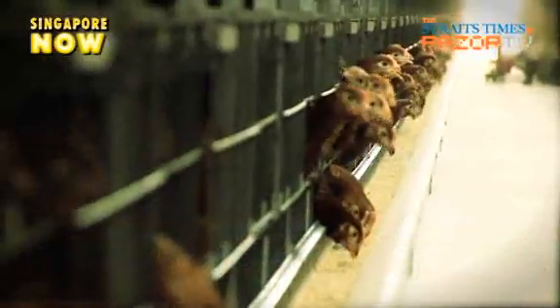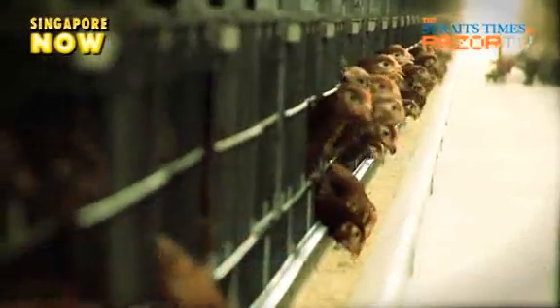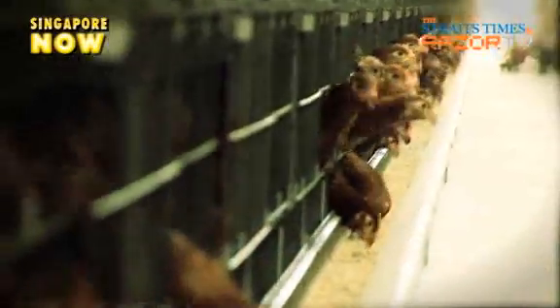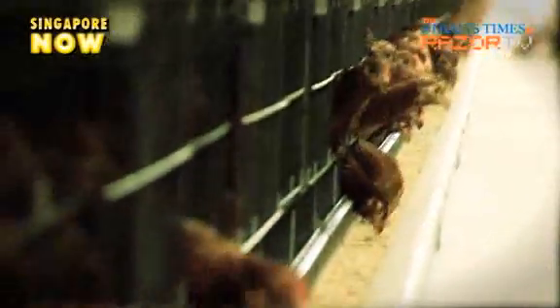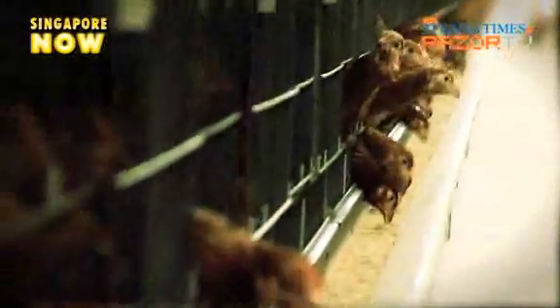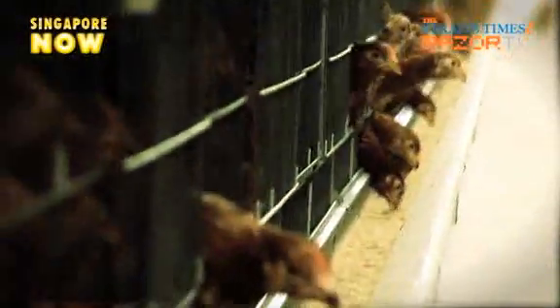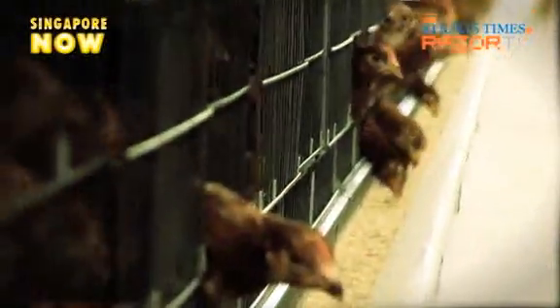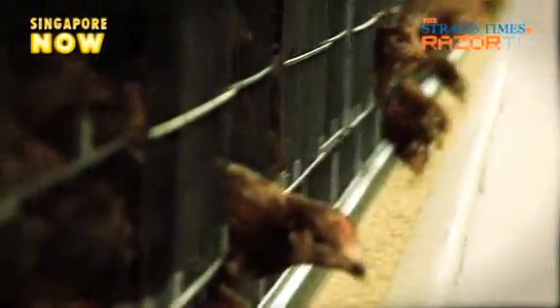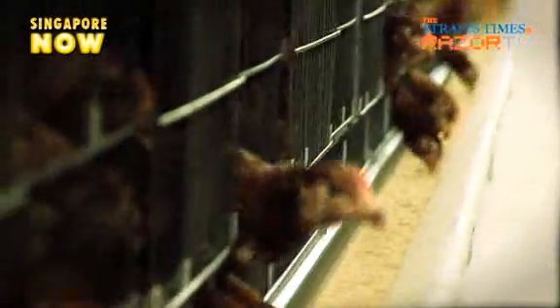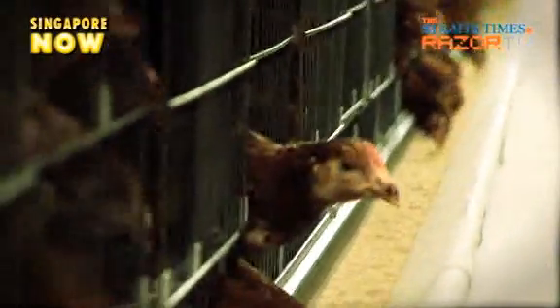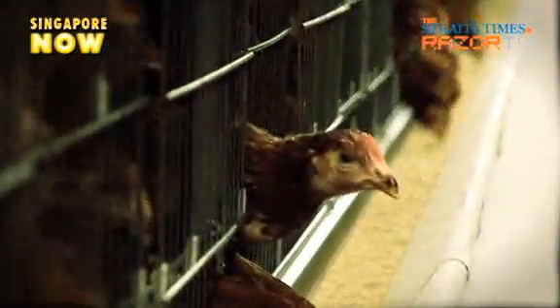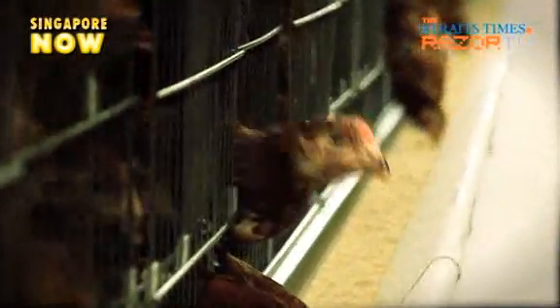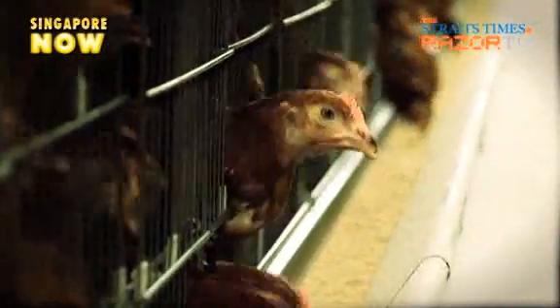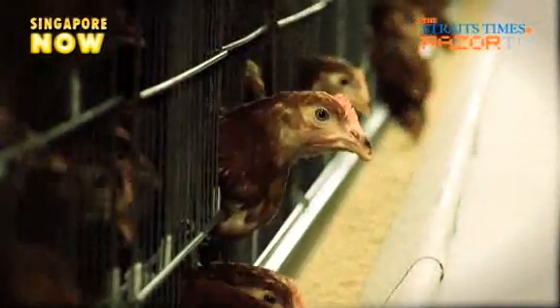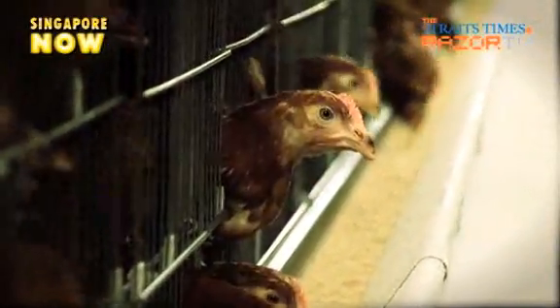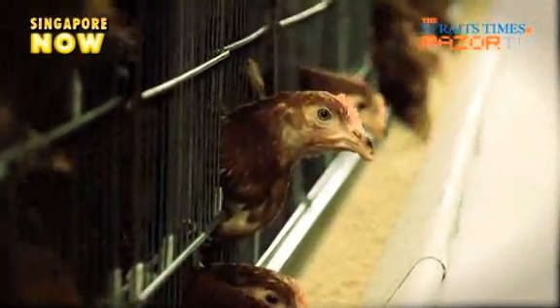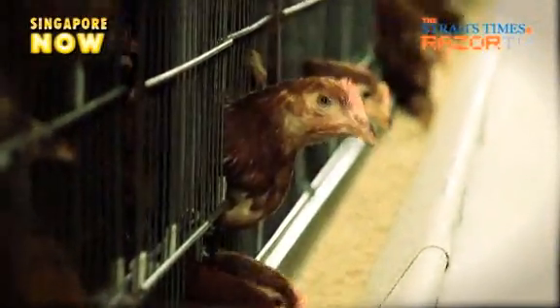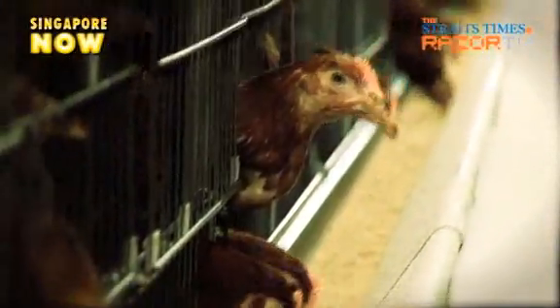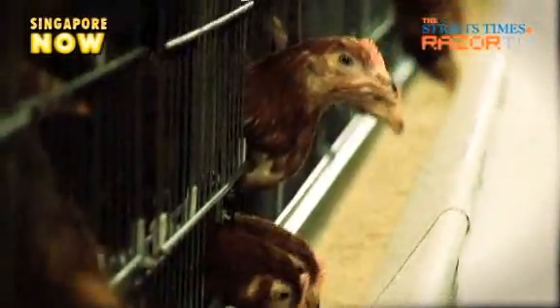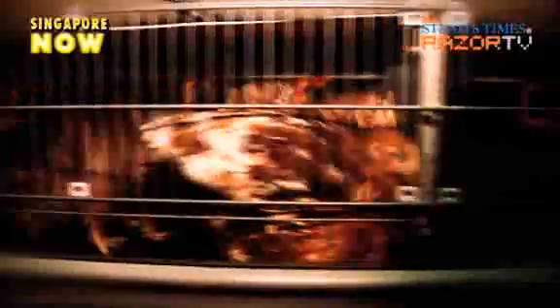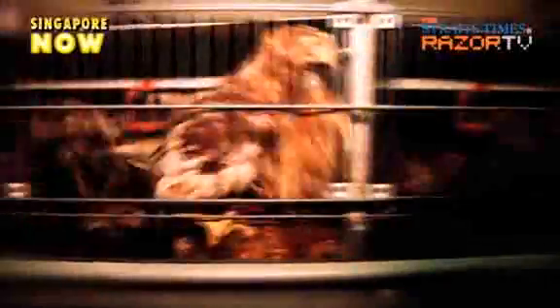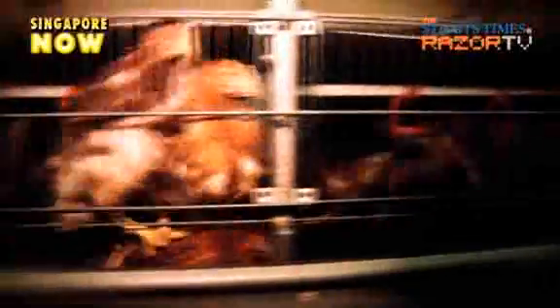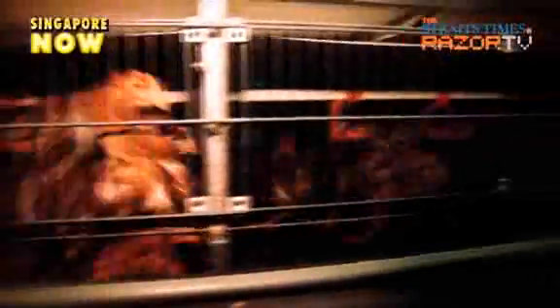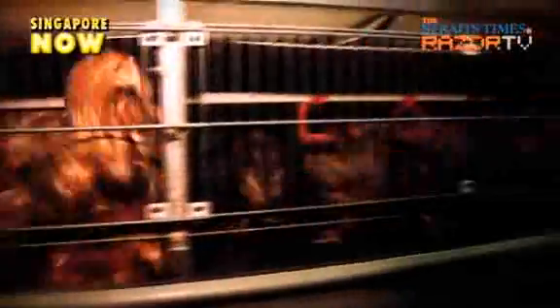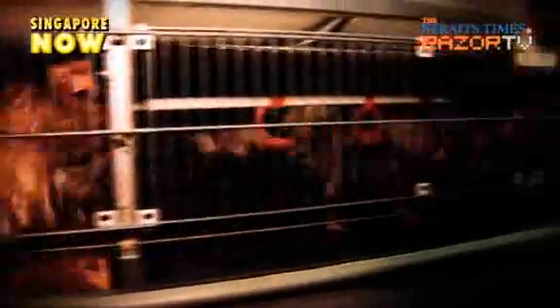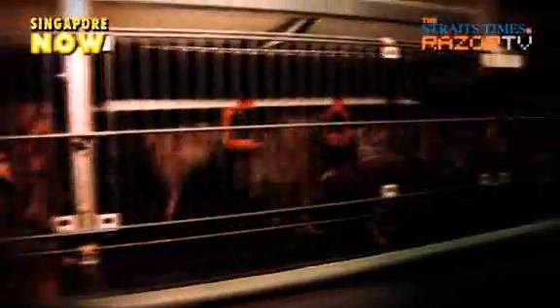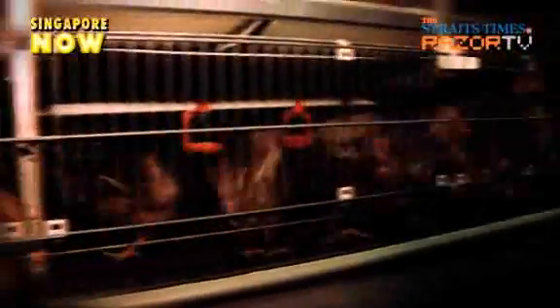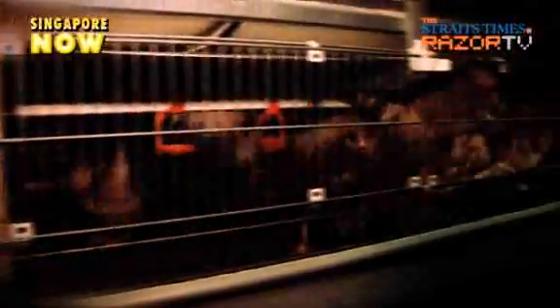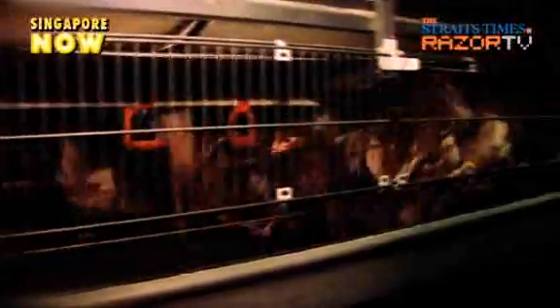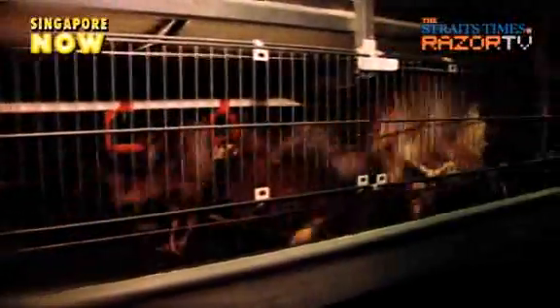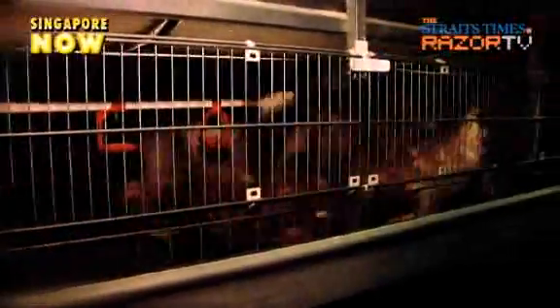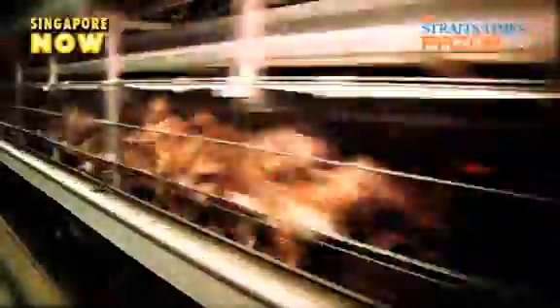After the chickens turn one year old, they are culled and sent to the farms to be made as soup stock.